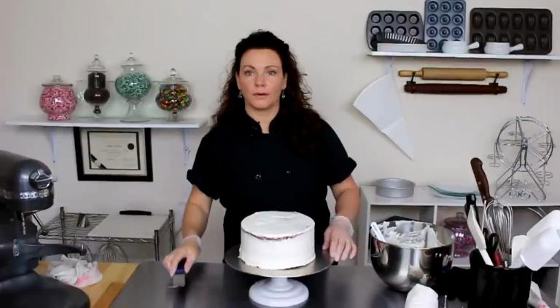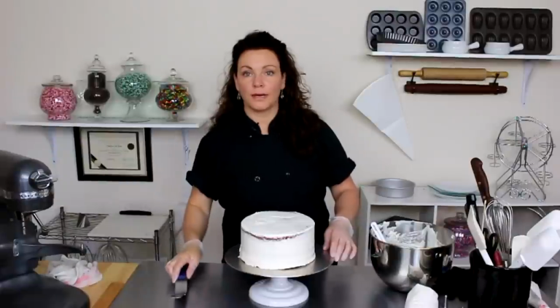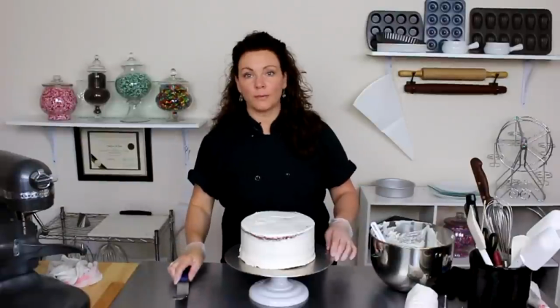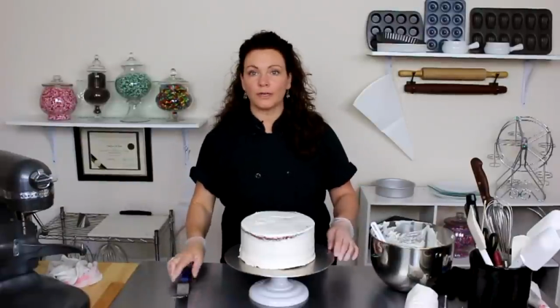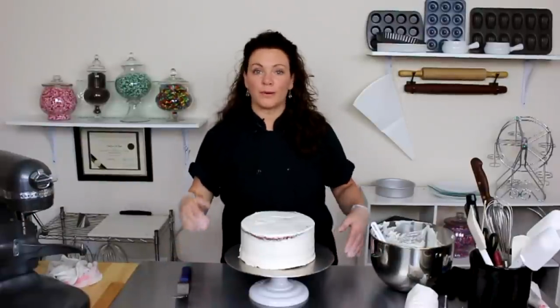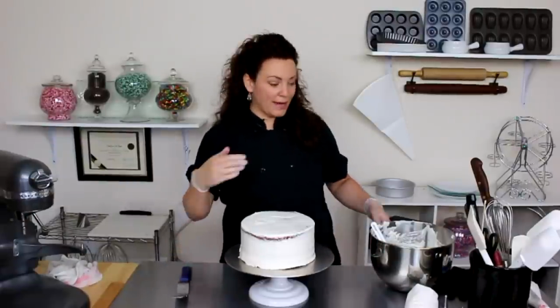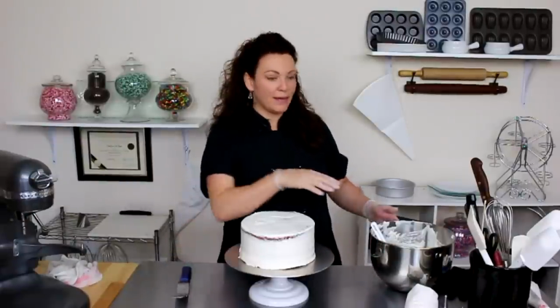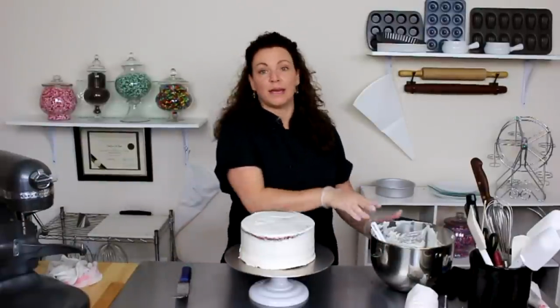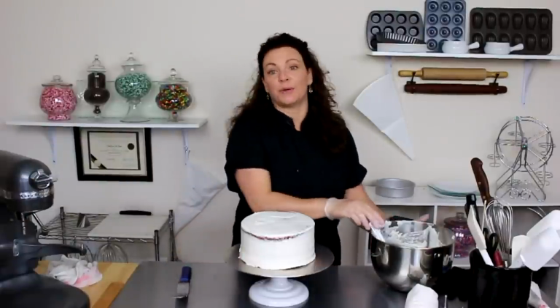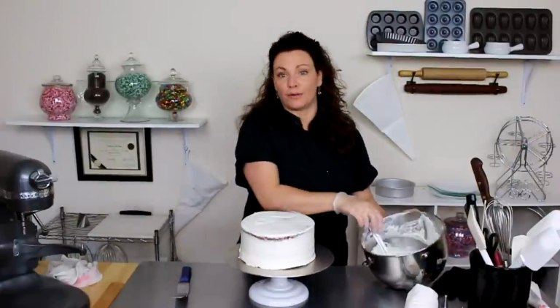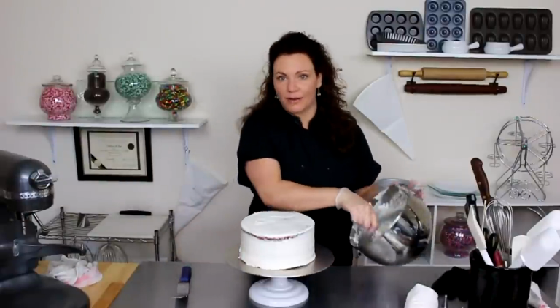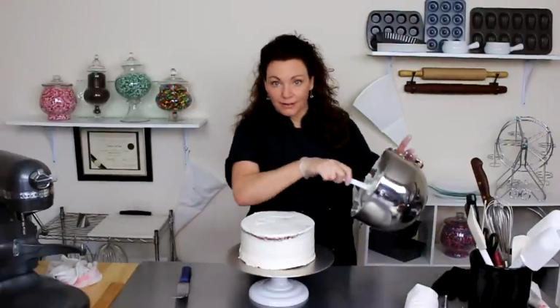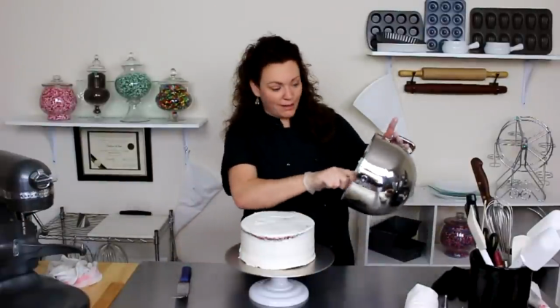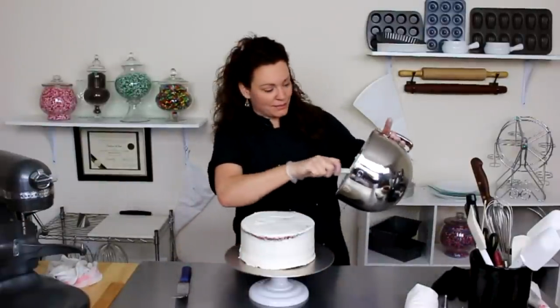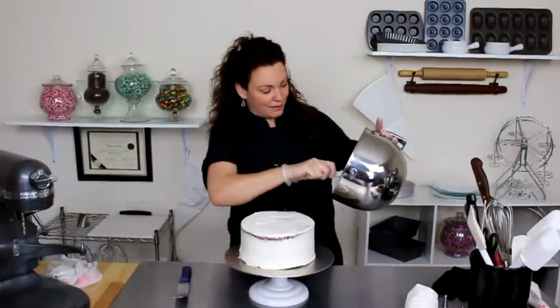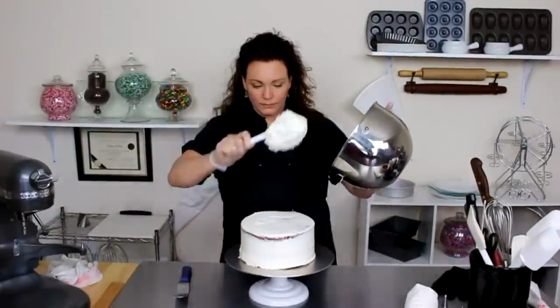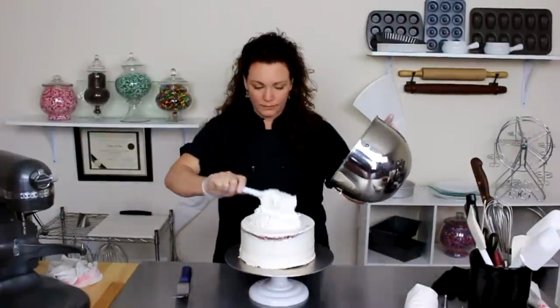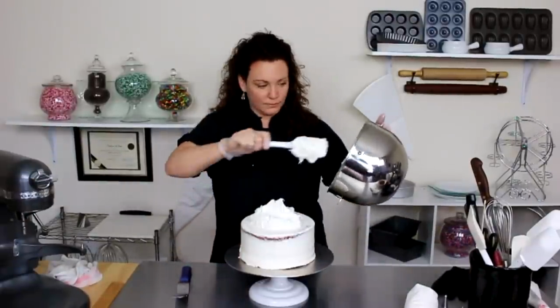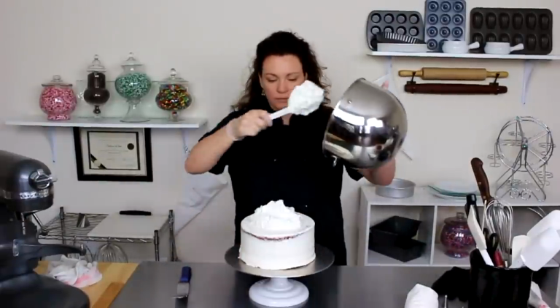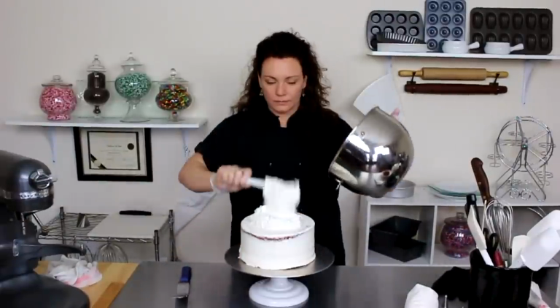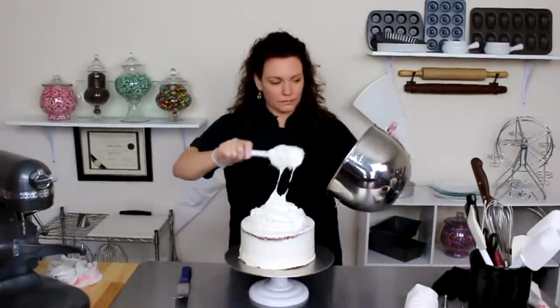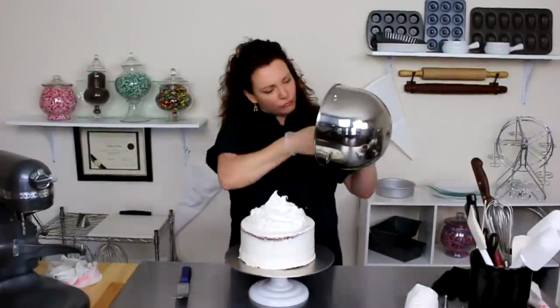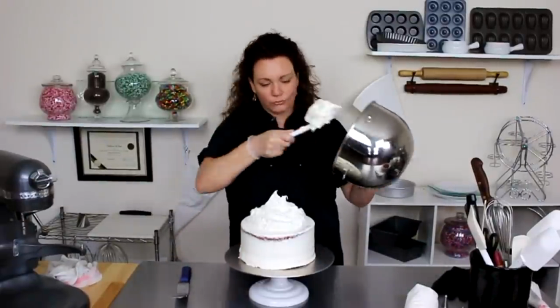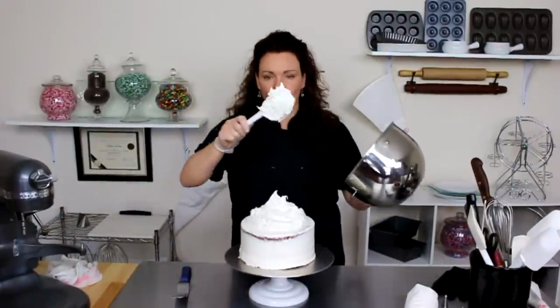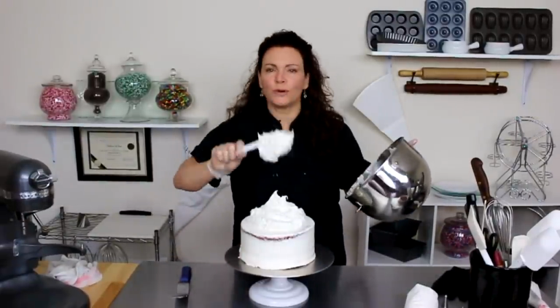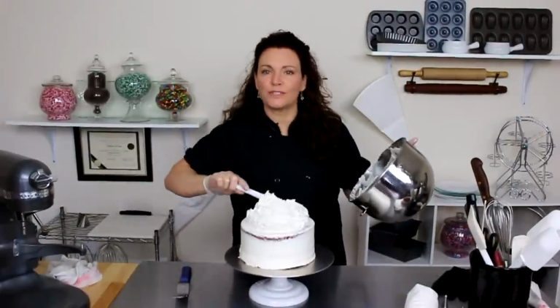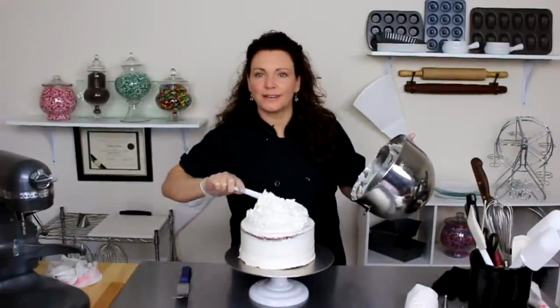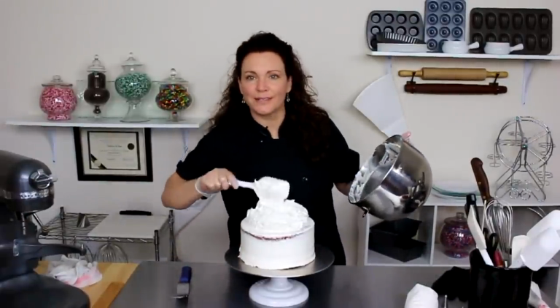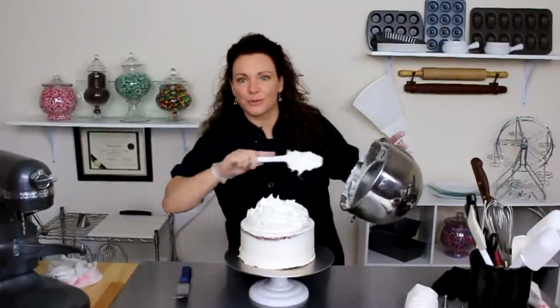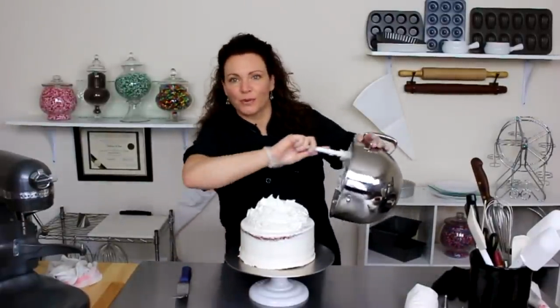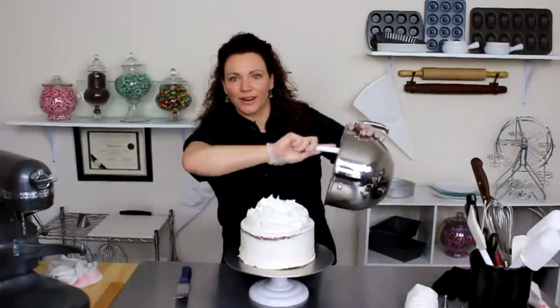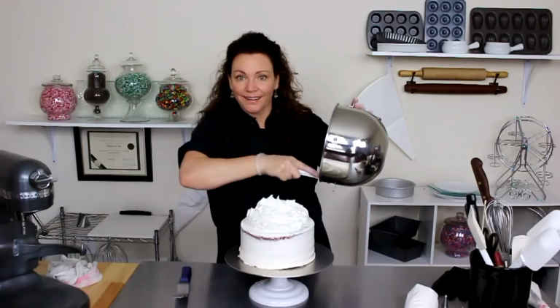Now we can go ahead and put our final icing. Whoever said less was more.